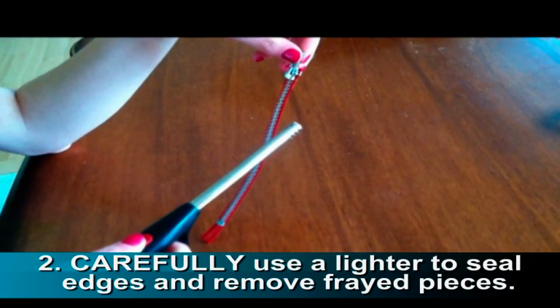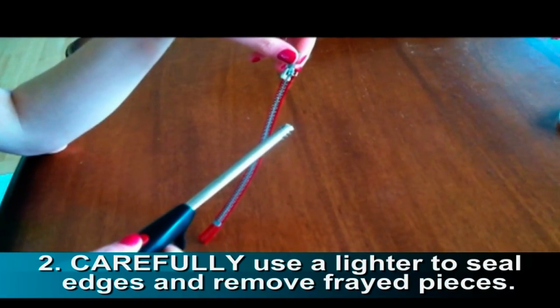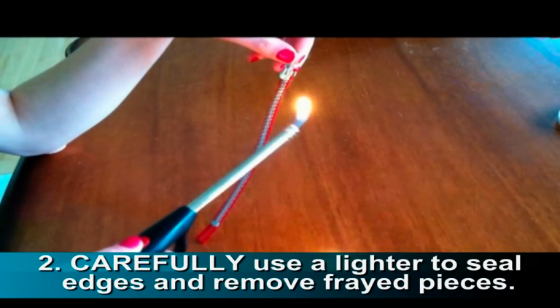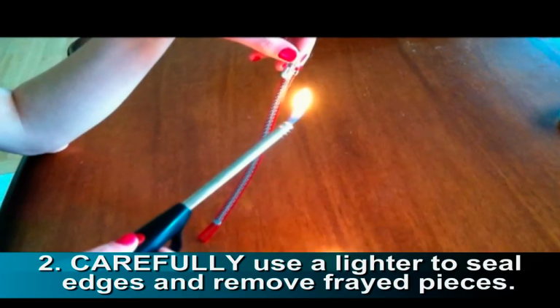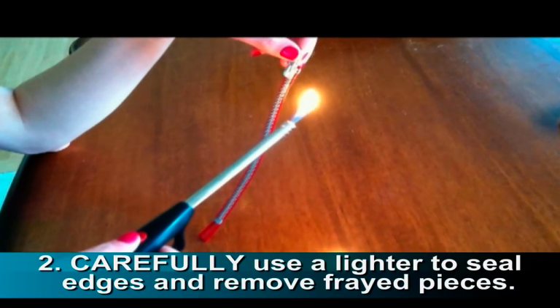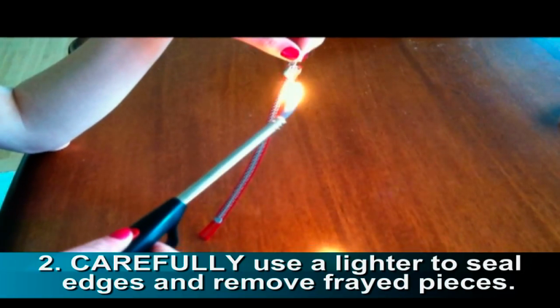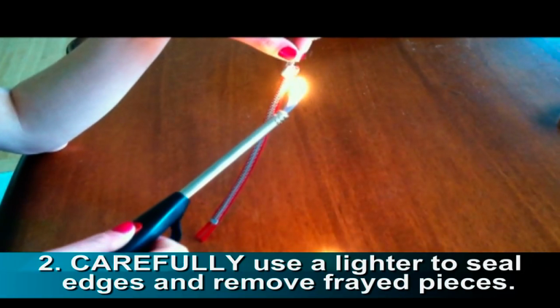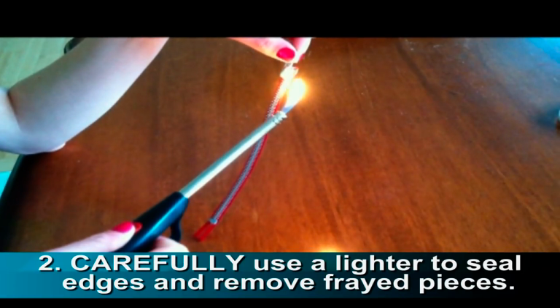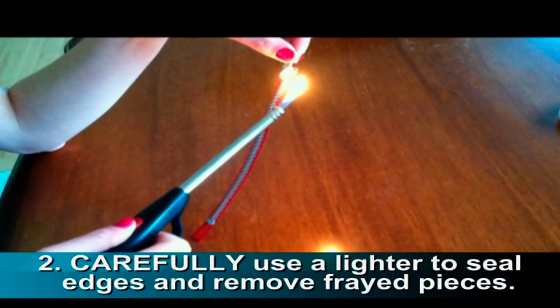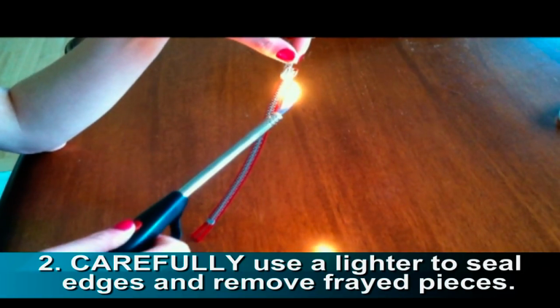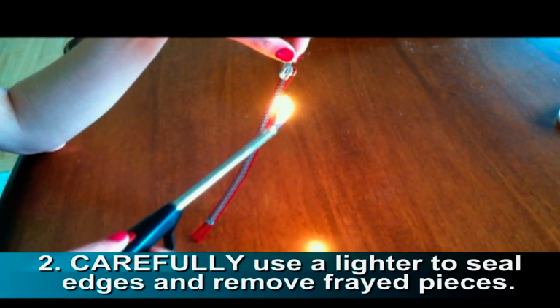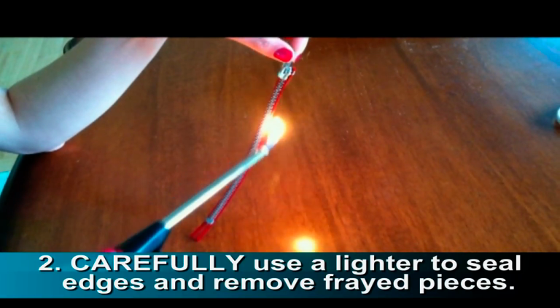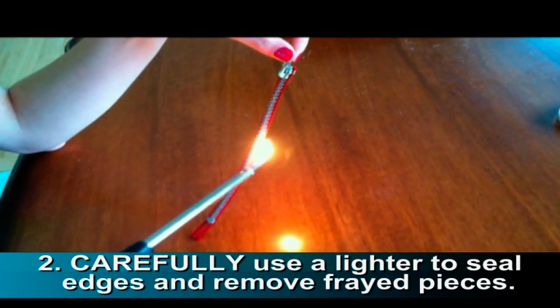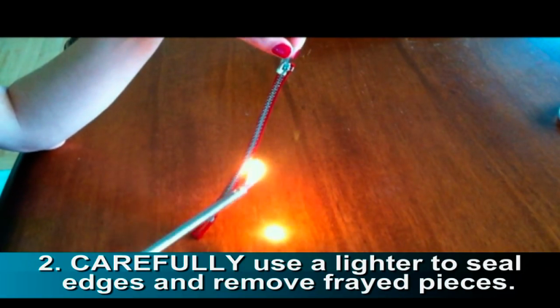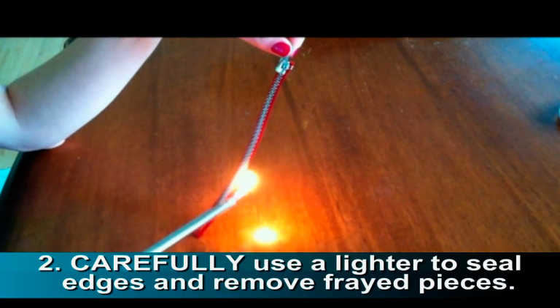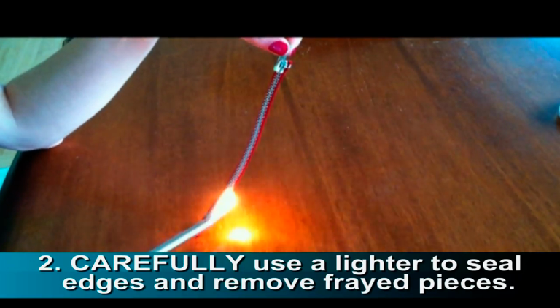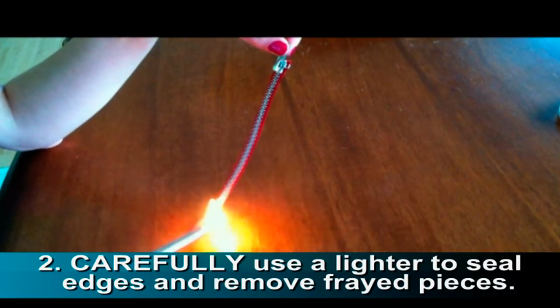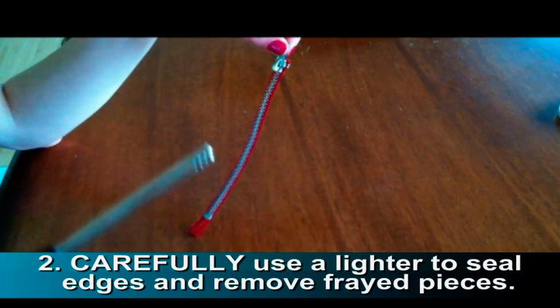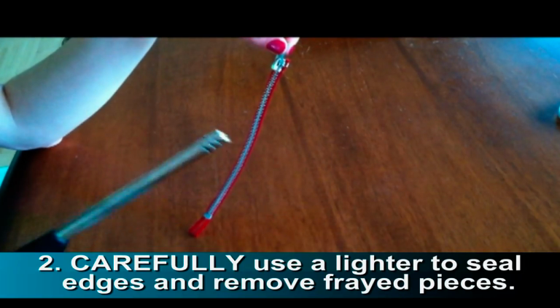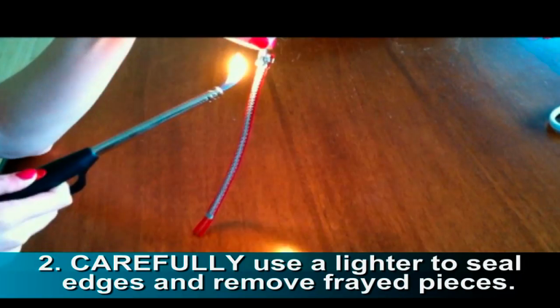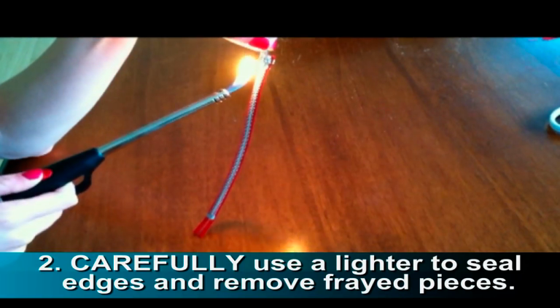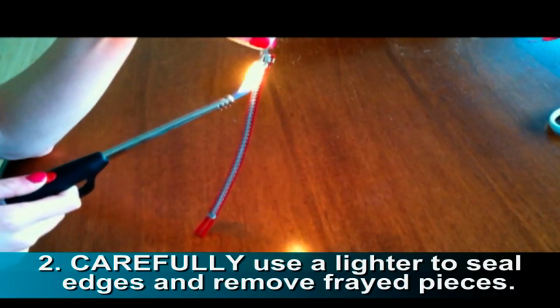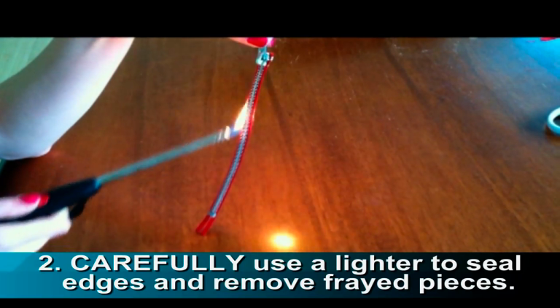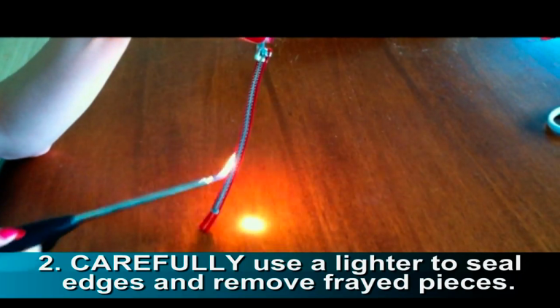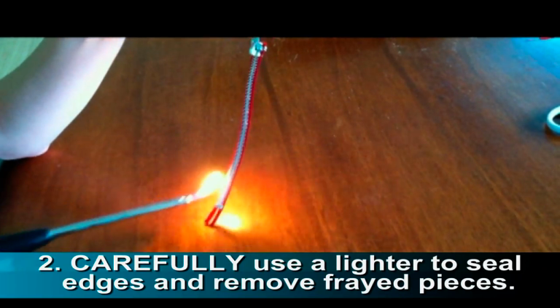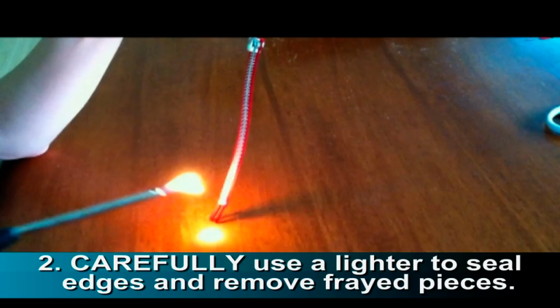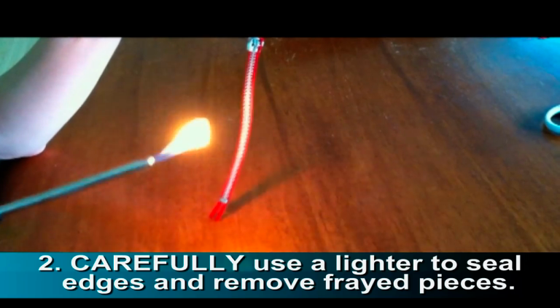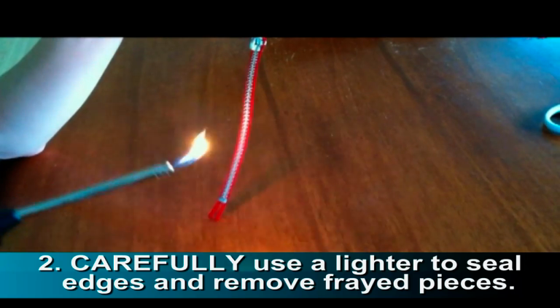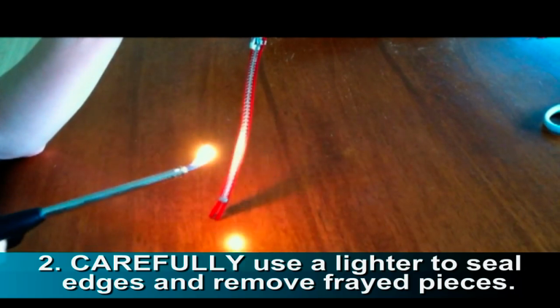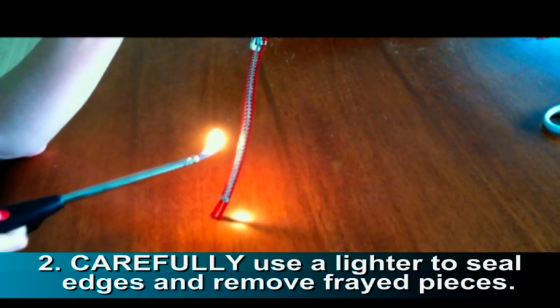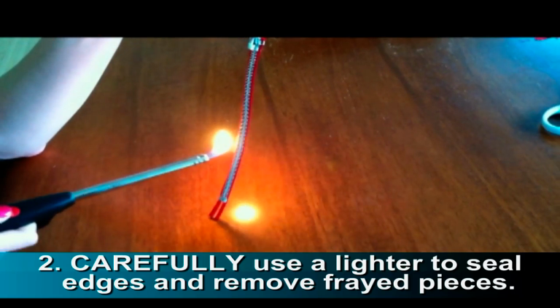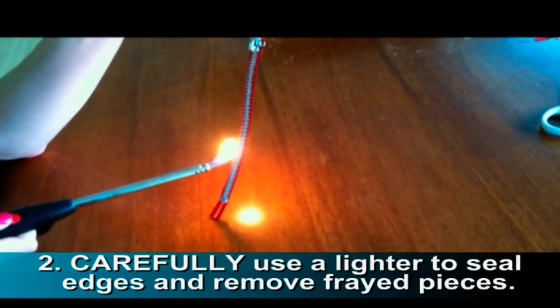Next, carefully run your lighter along the edges of the zipper. This seals the edges and removes frayed pieces.